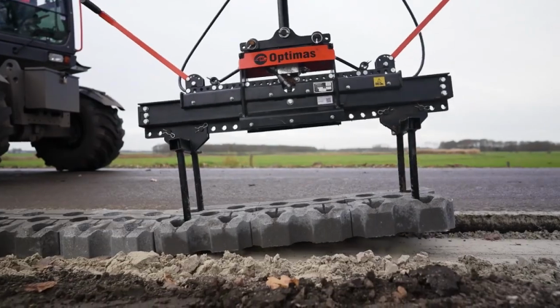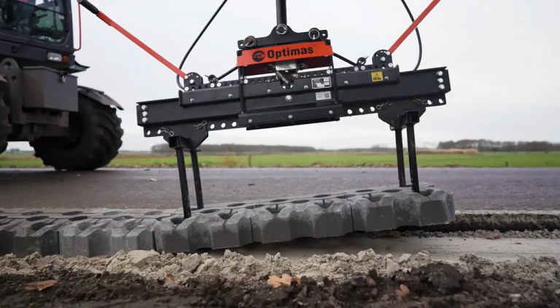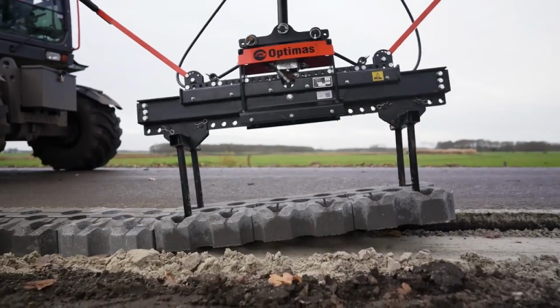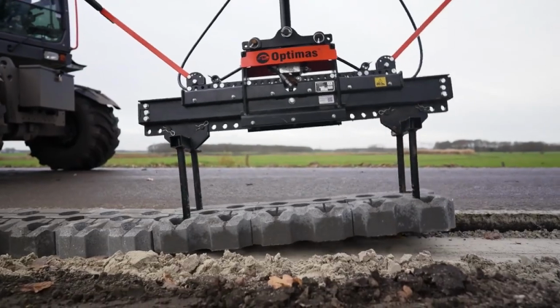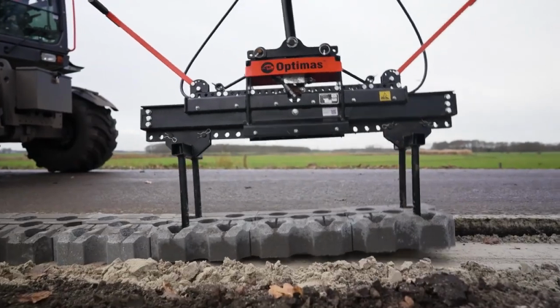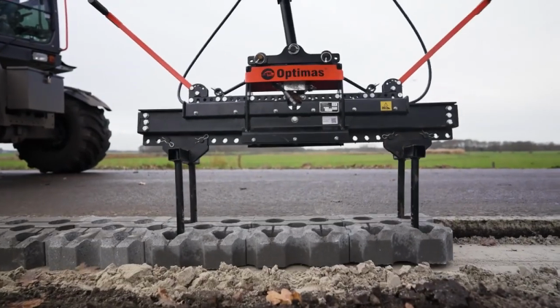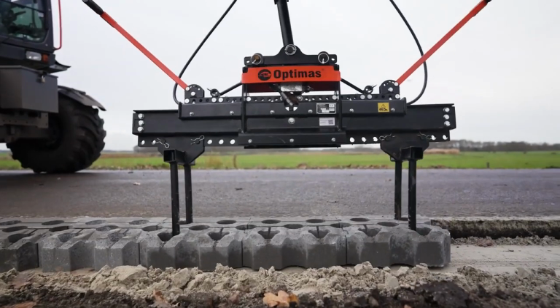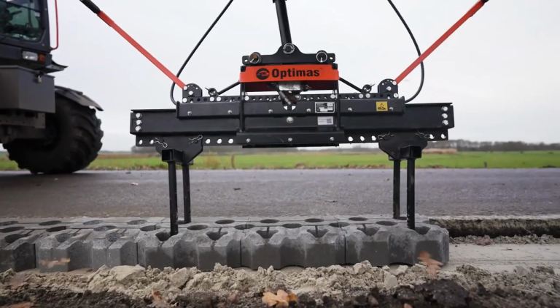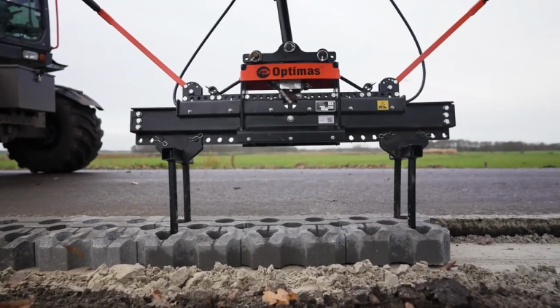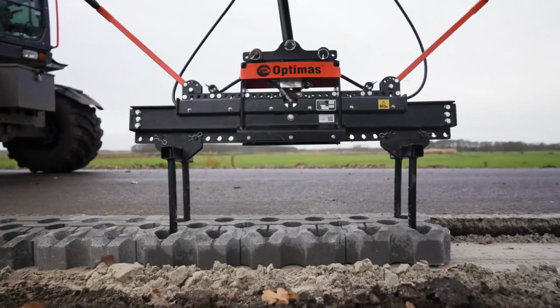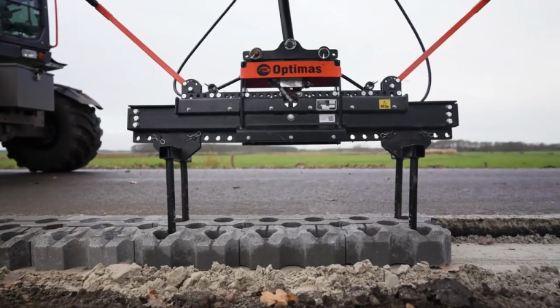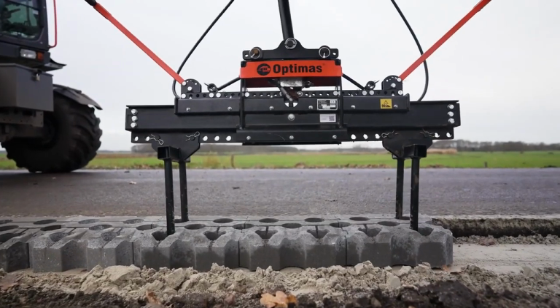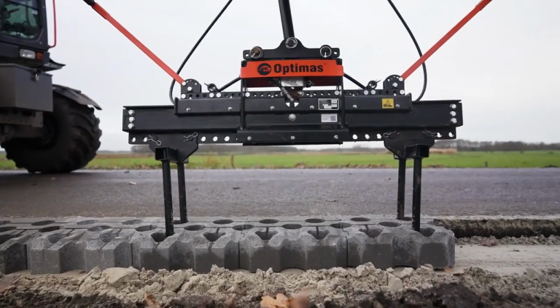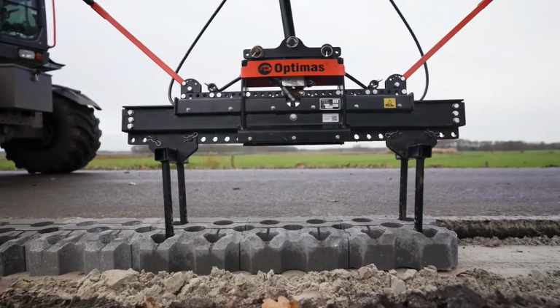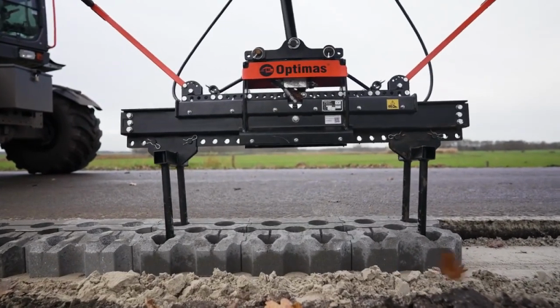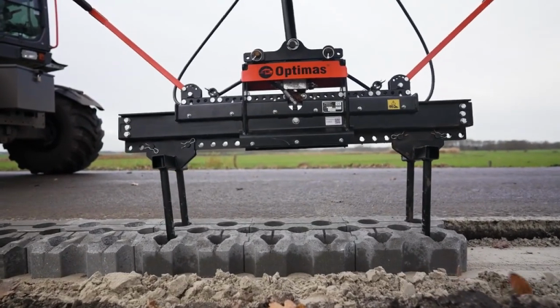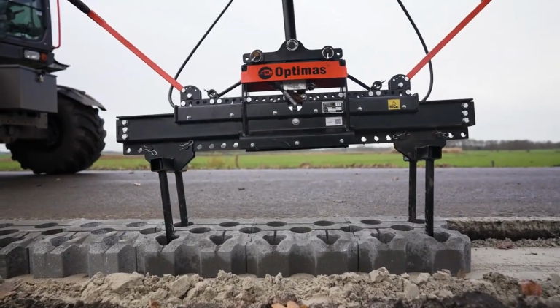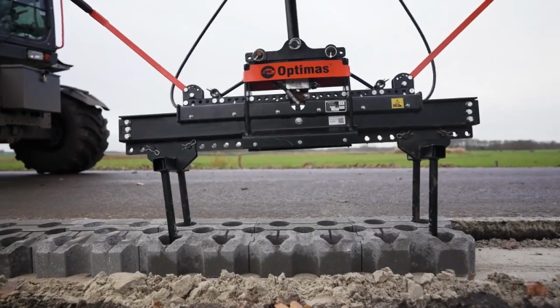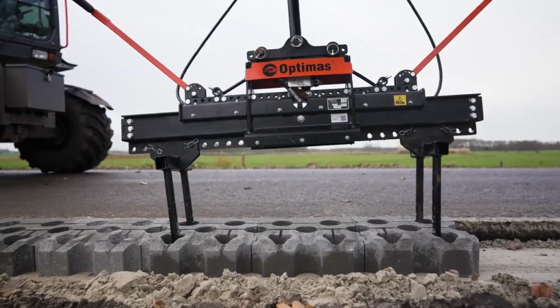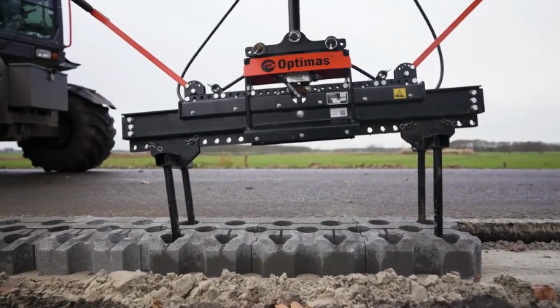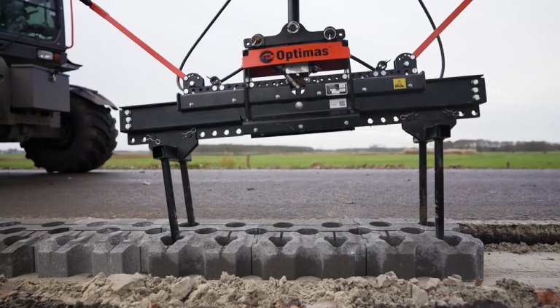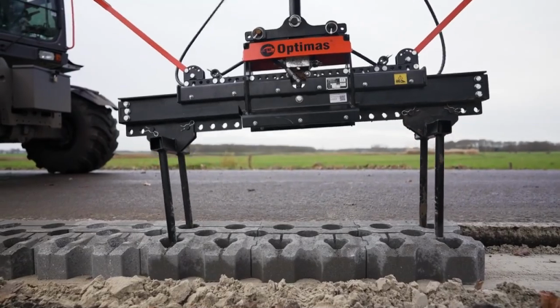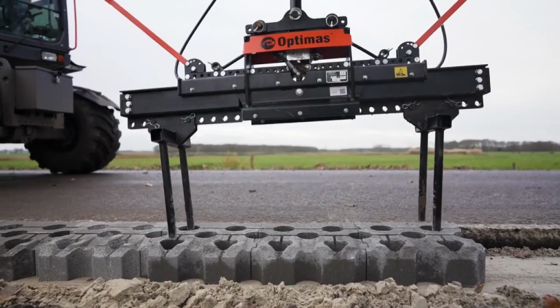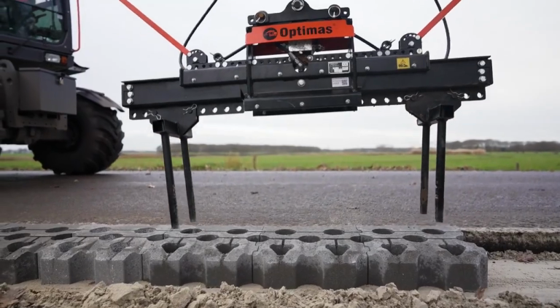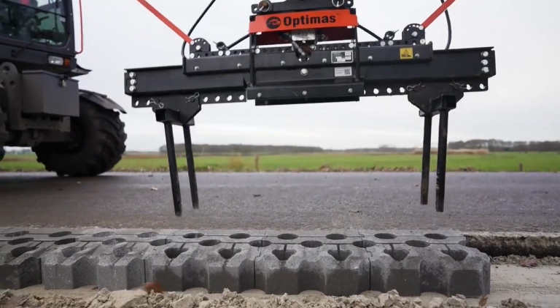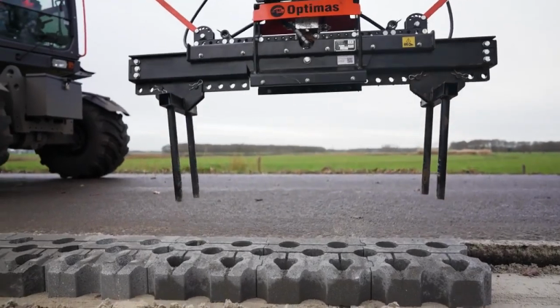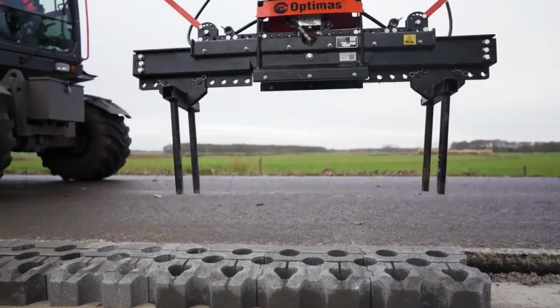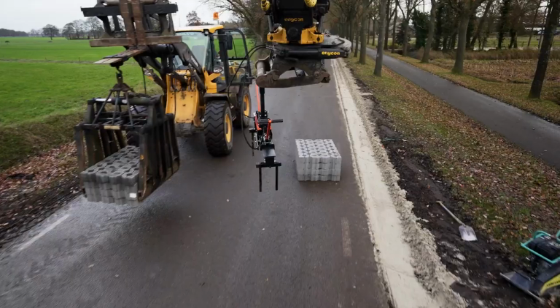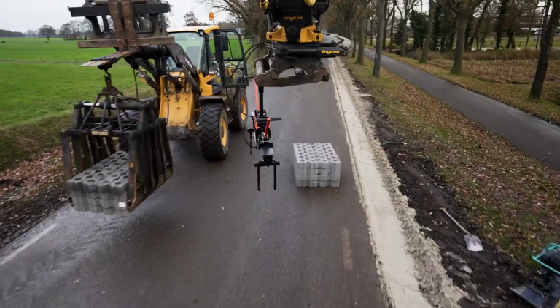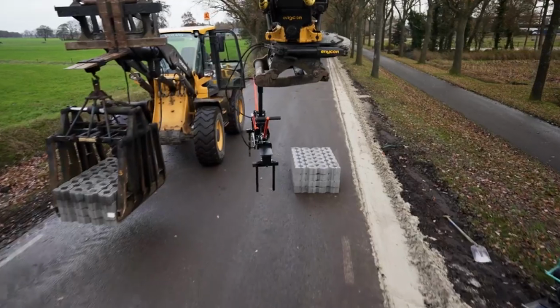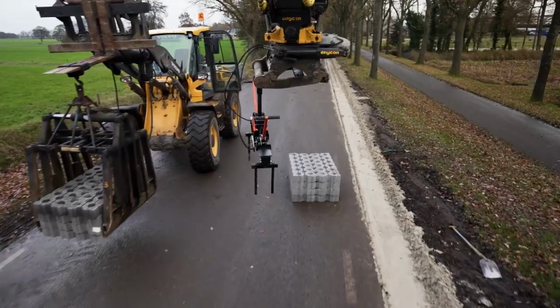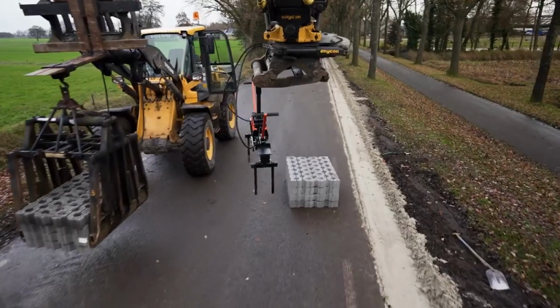Optima's P22 model is a machine designed to lay paver stones efficiently and create a smooth surface.